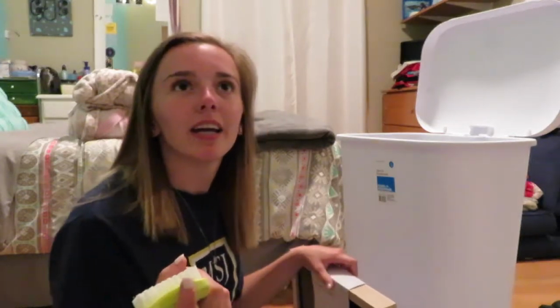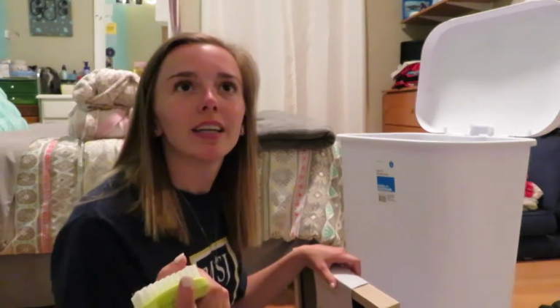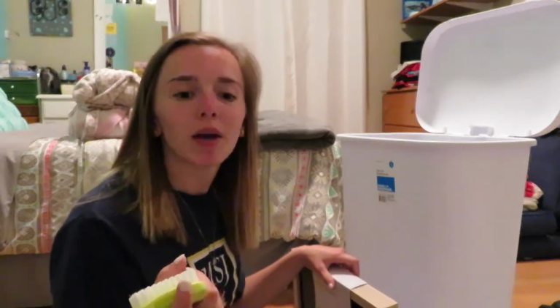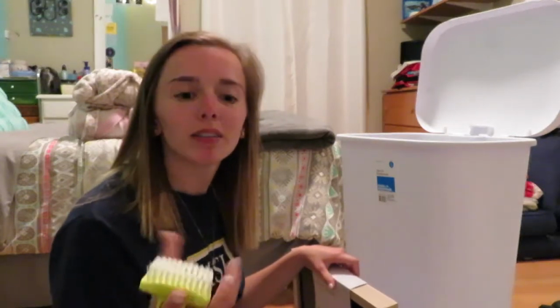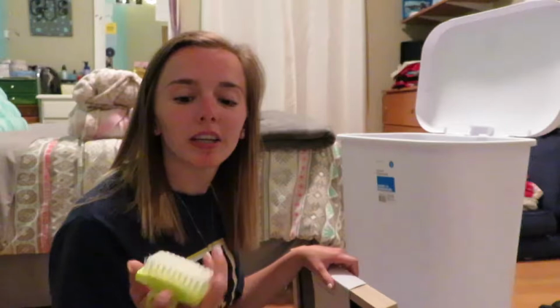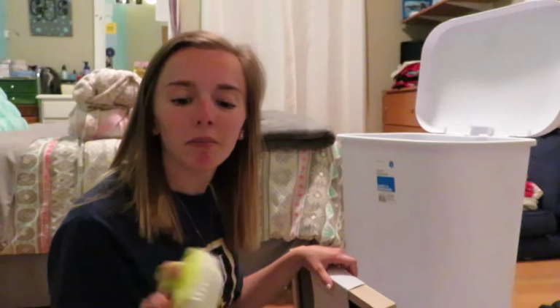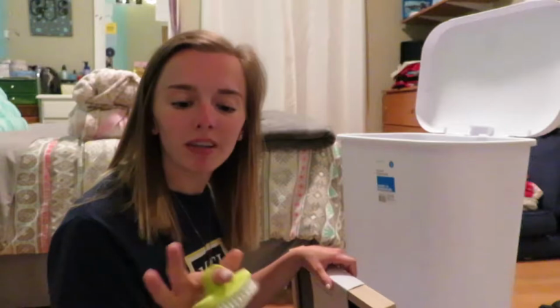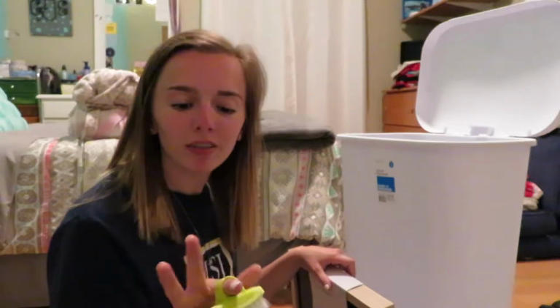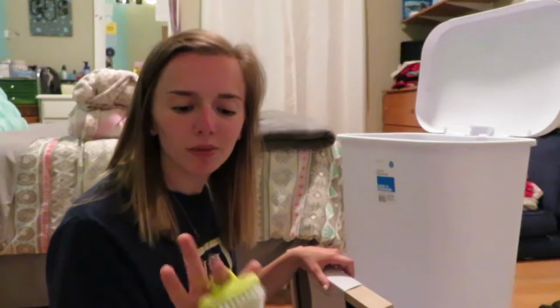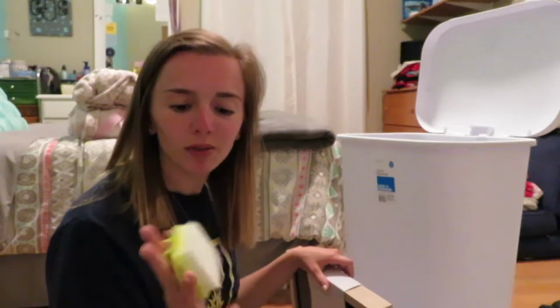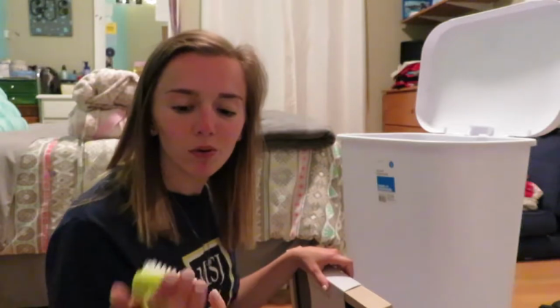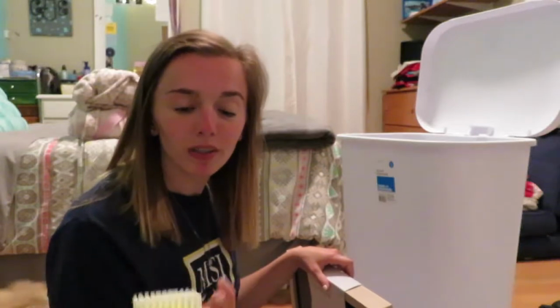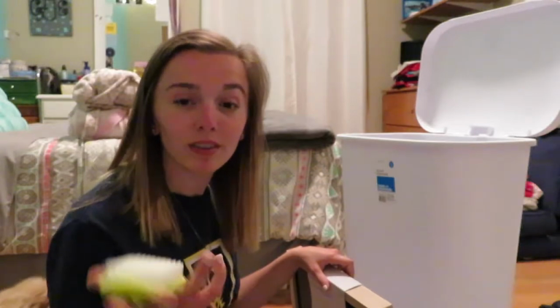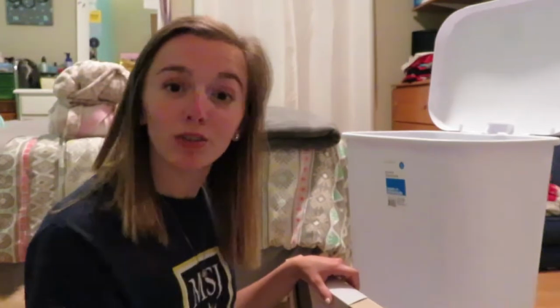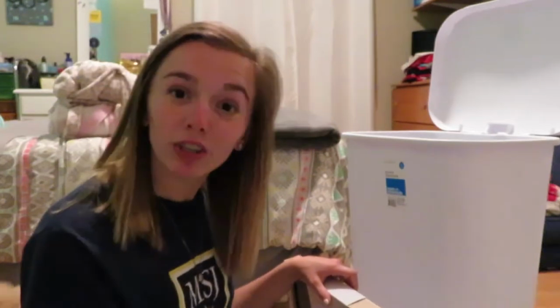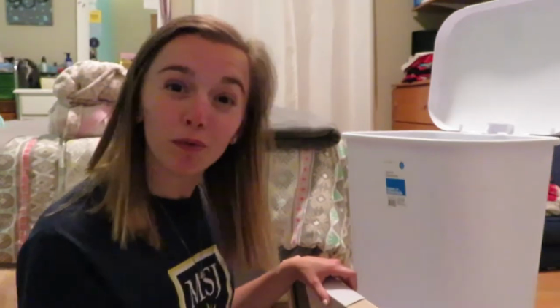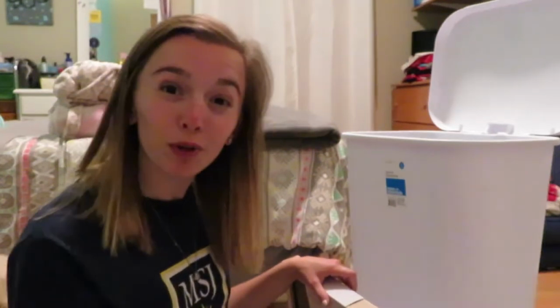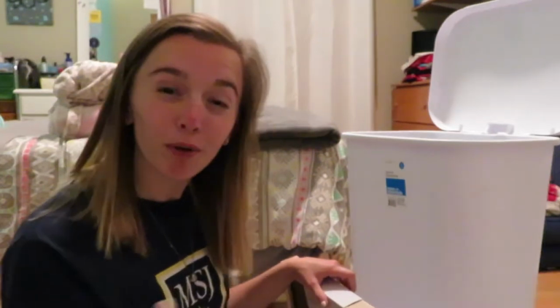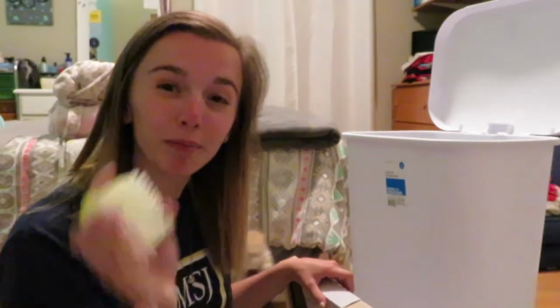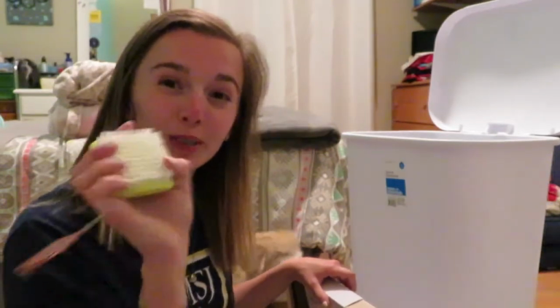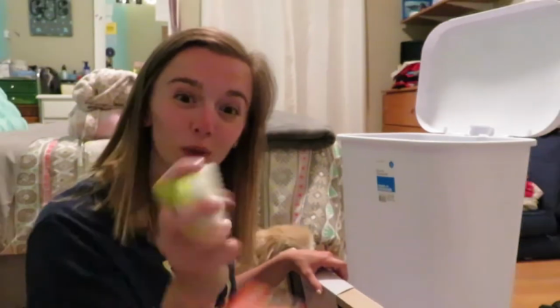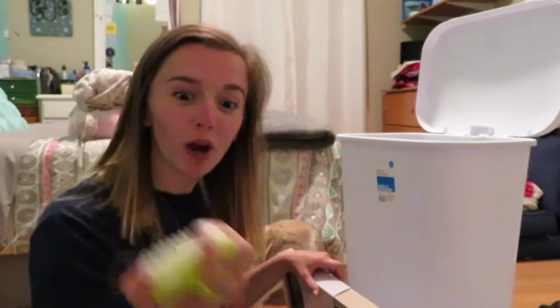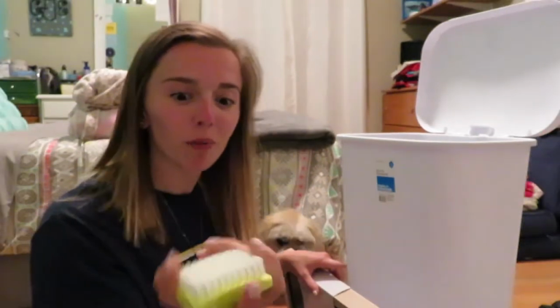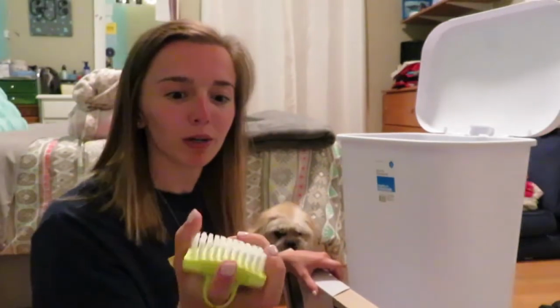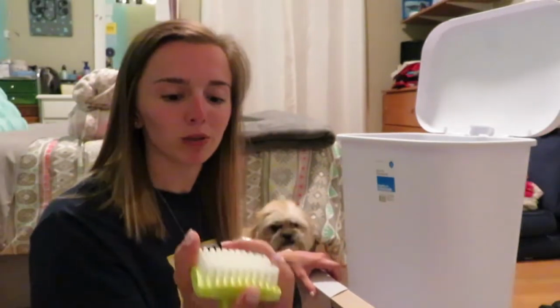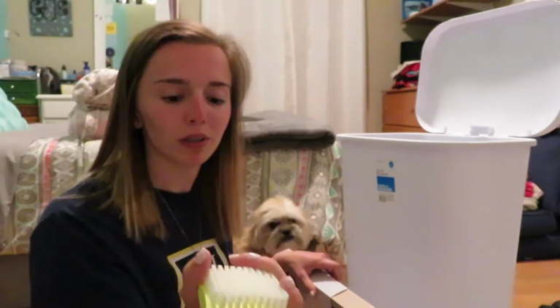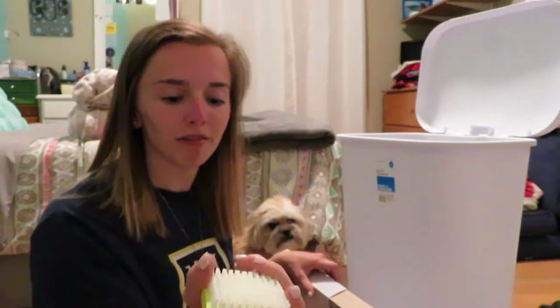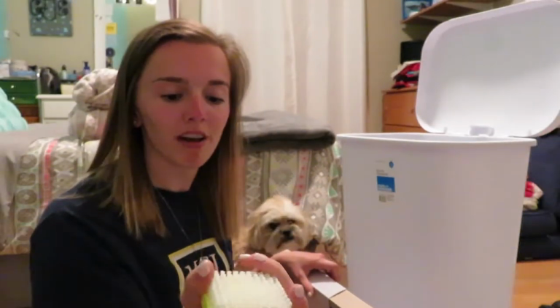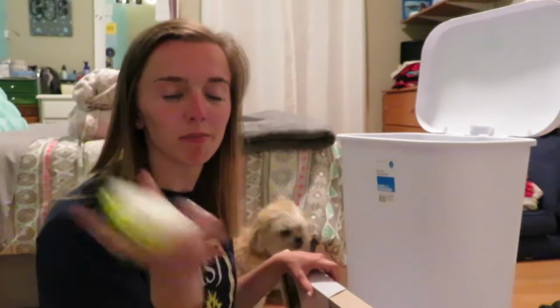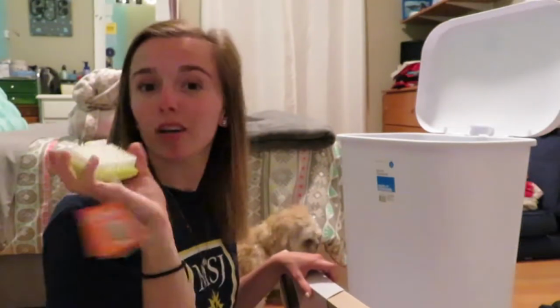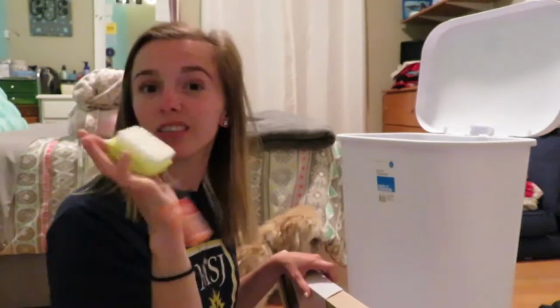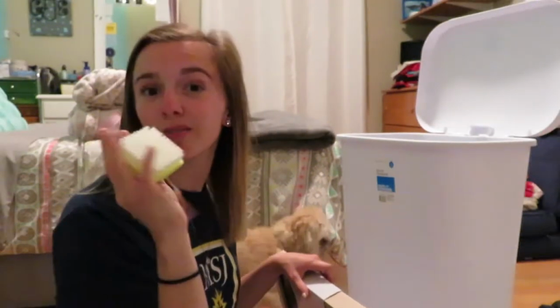I used one of these the other day when I was cooking dinner with my dad. And I was like, man, these are really cool. And he's like, you should get one for your apartment. So we got one. It was only like five bucks.